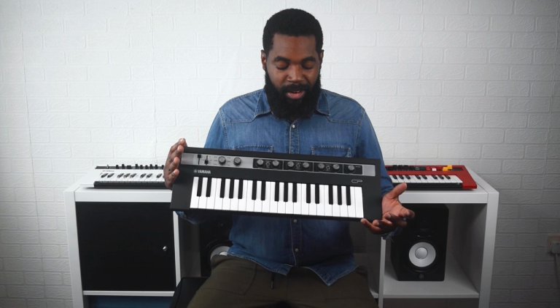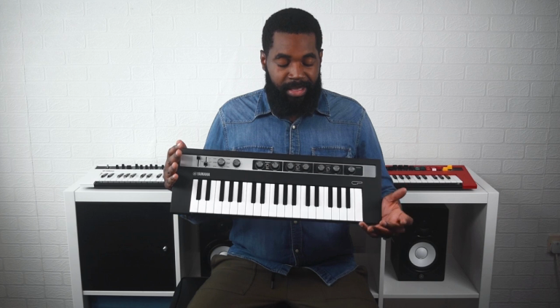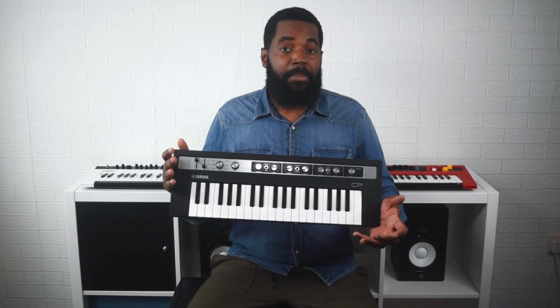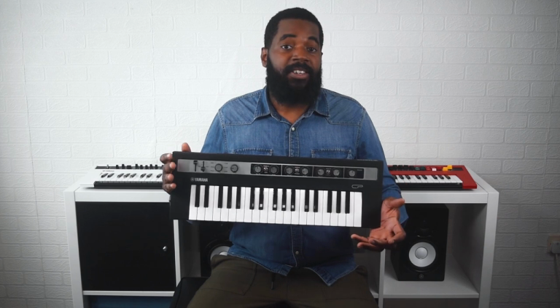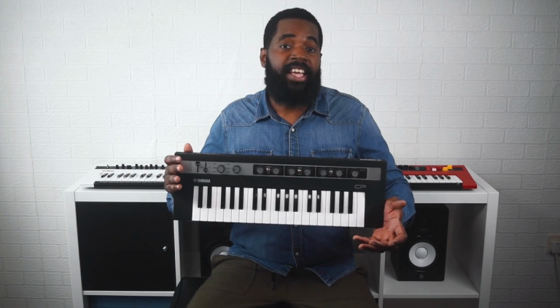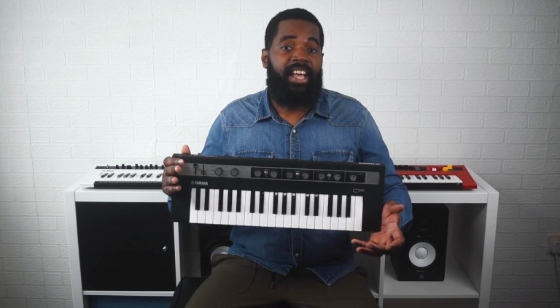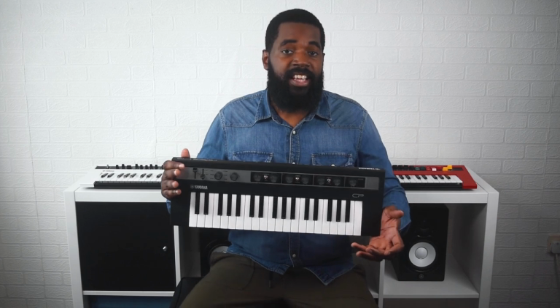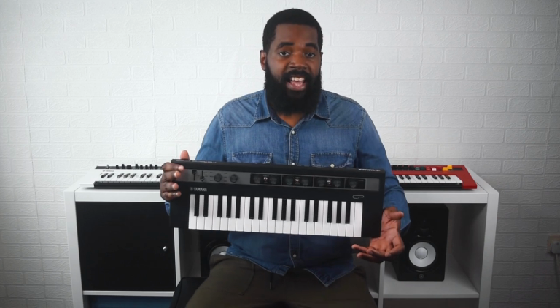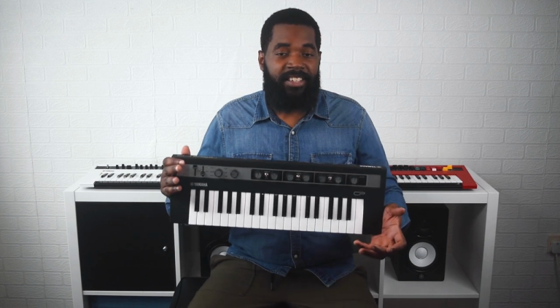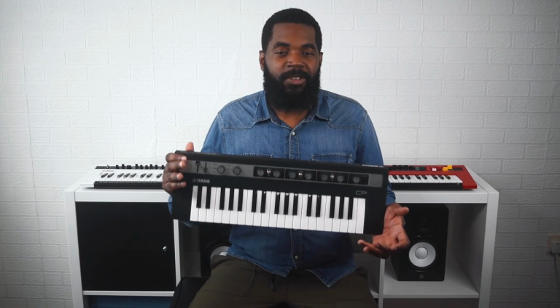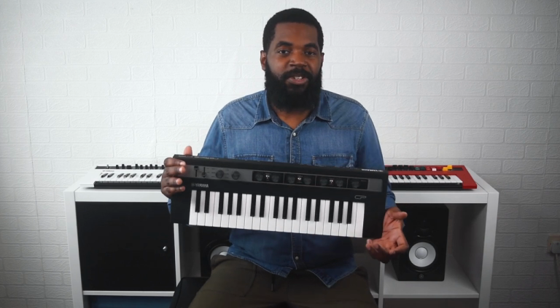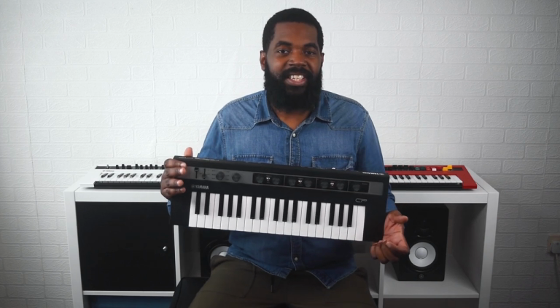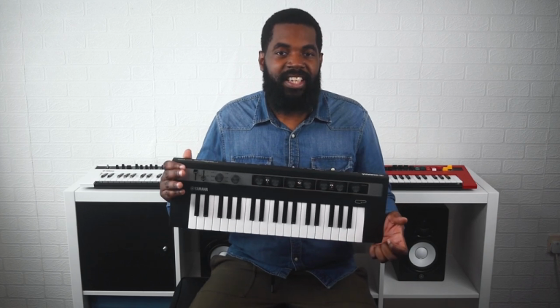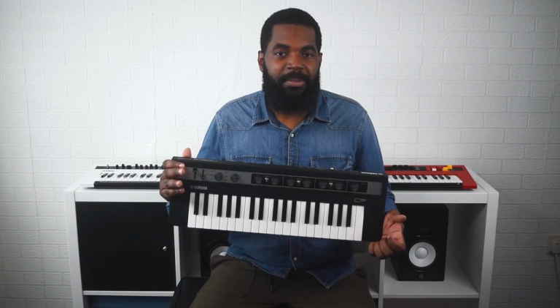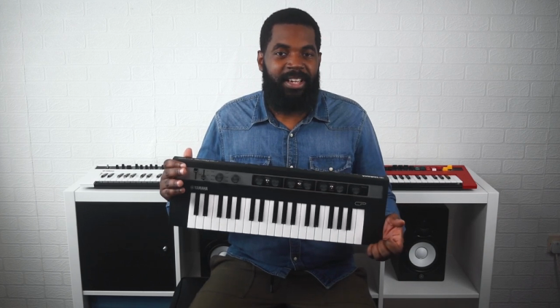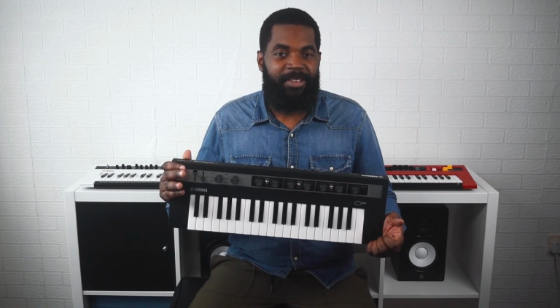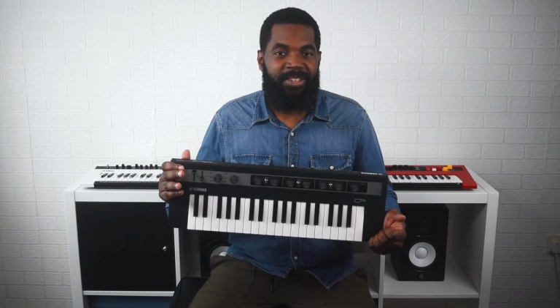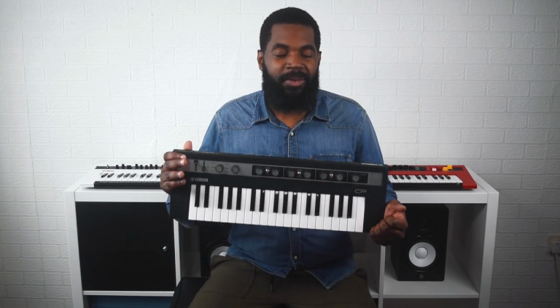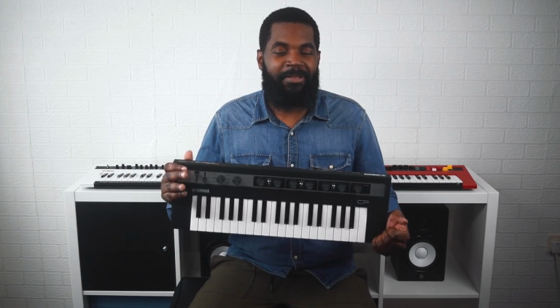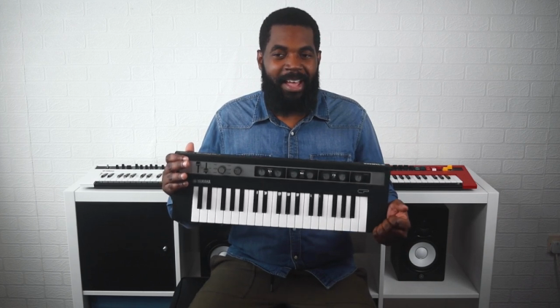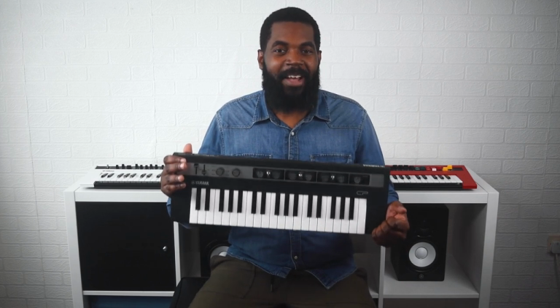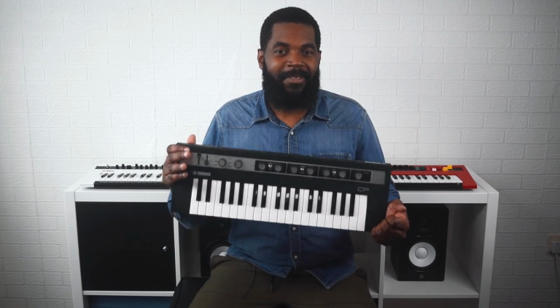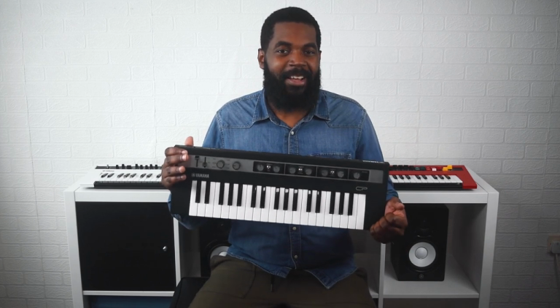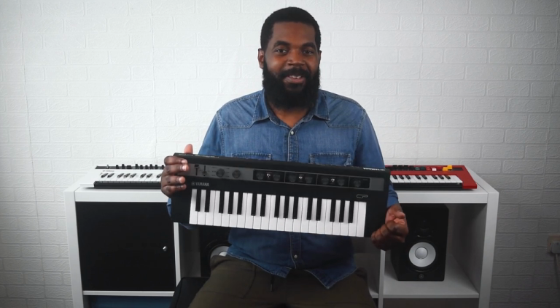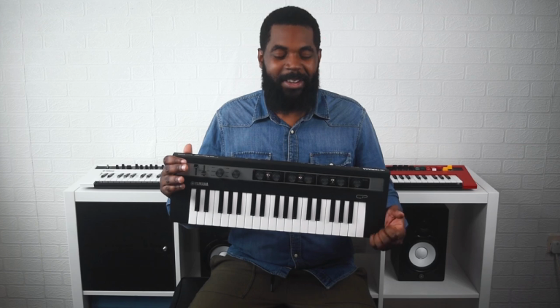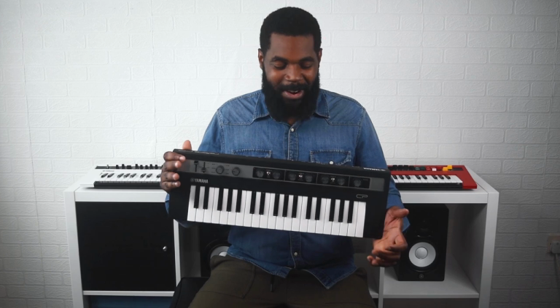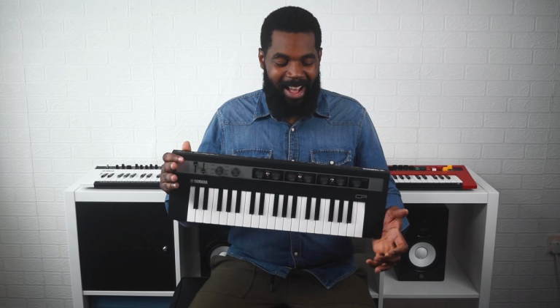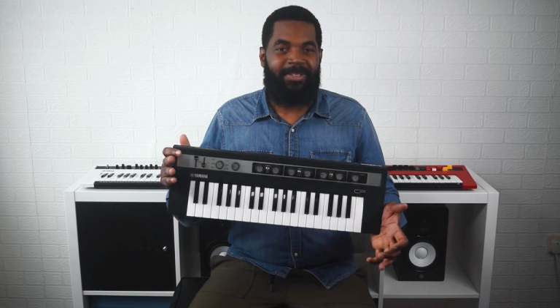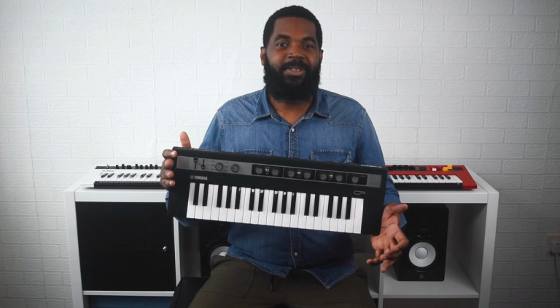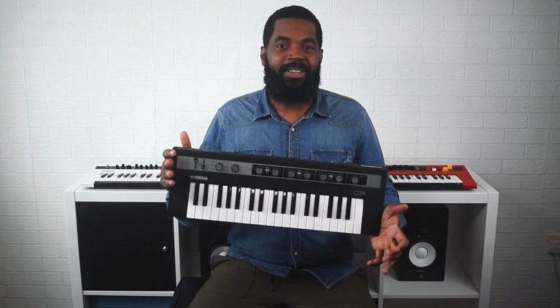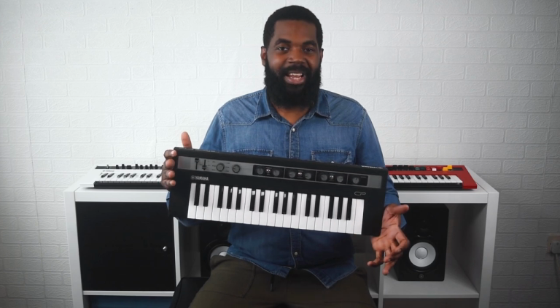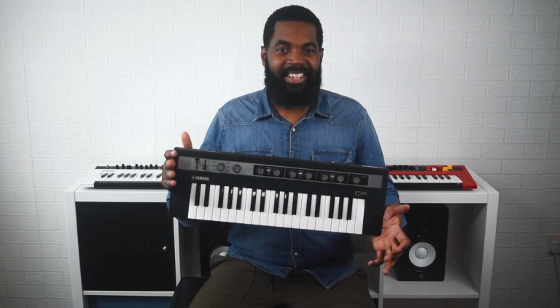And the great thing about it is it has 128 polyphony, so you're never, ever, ever going to run out of notes while you're playing.